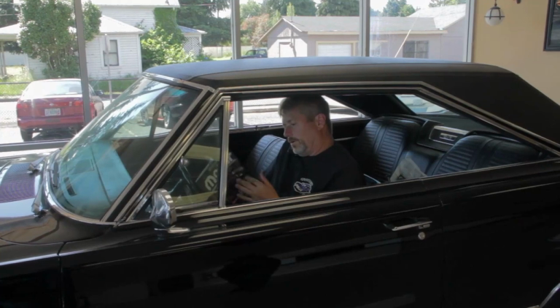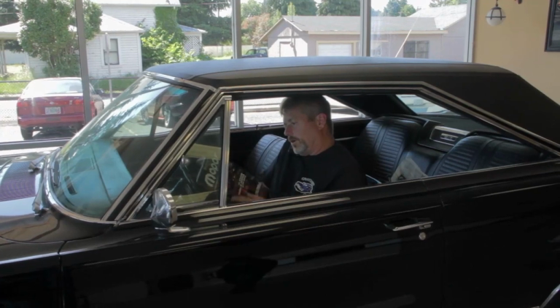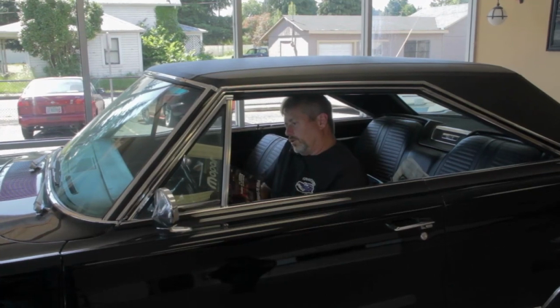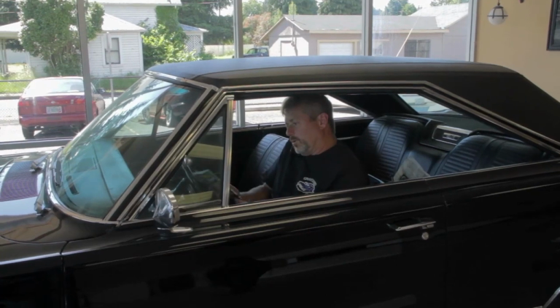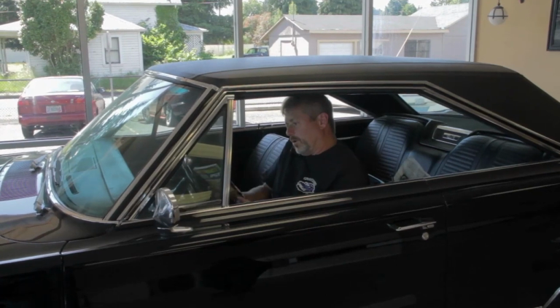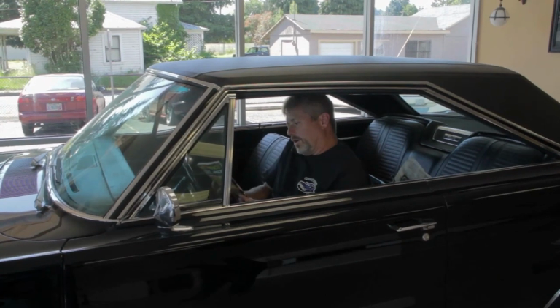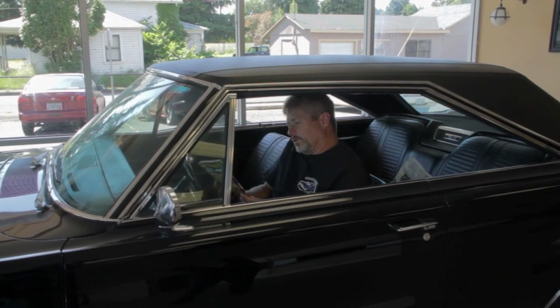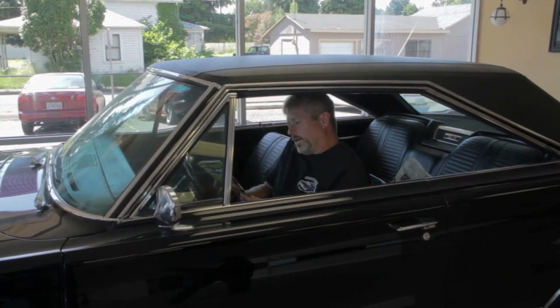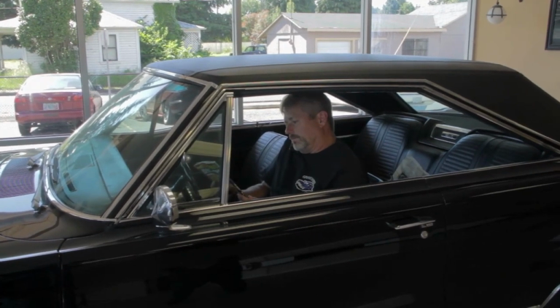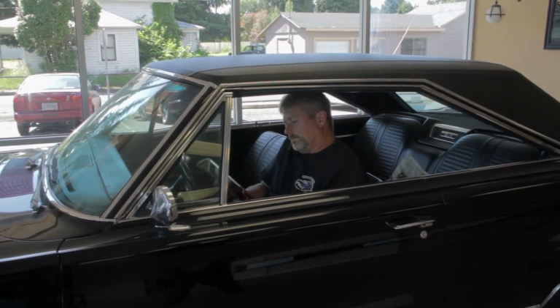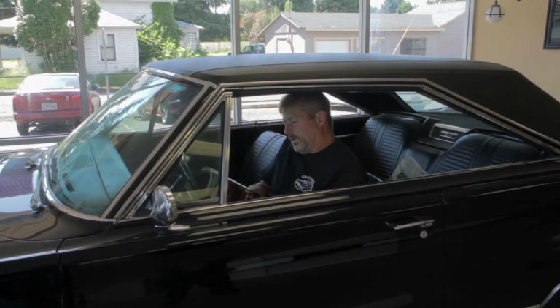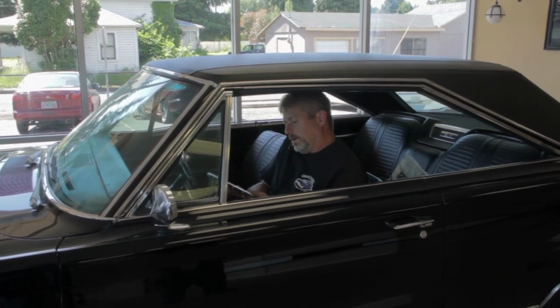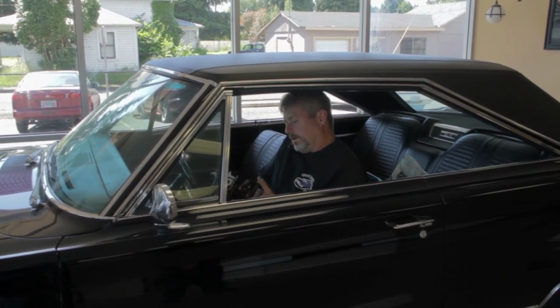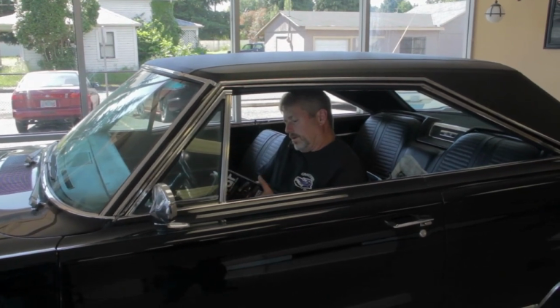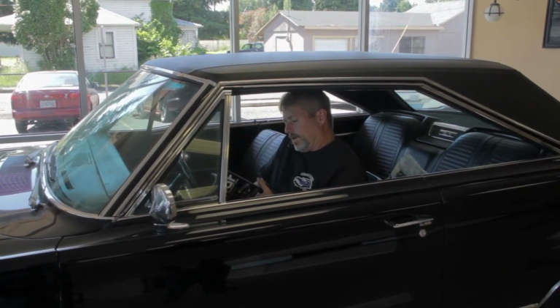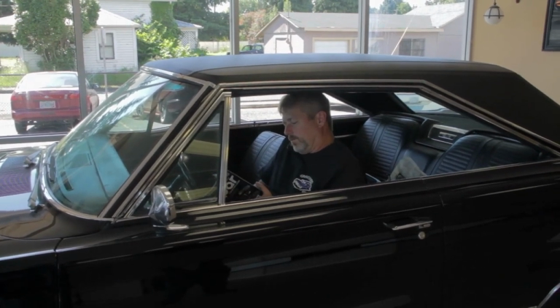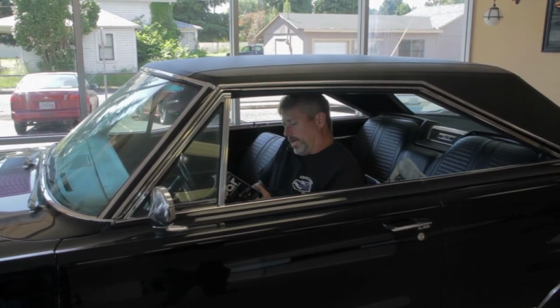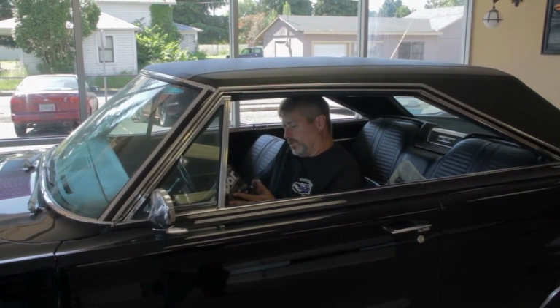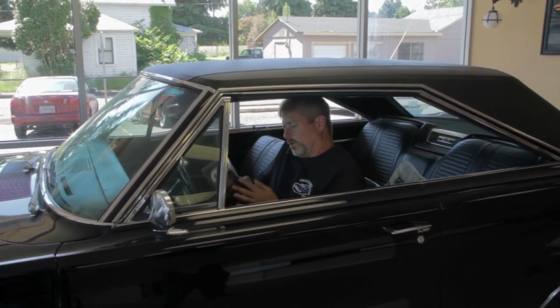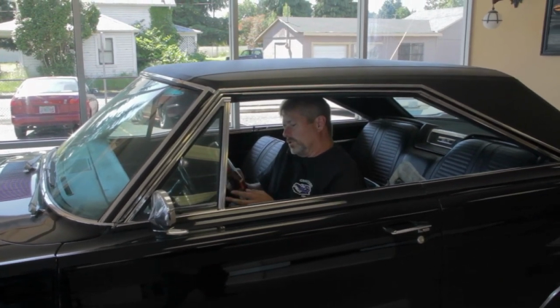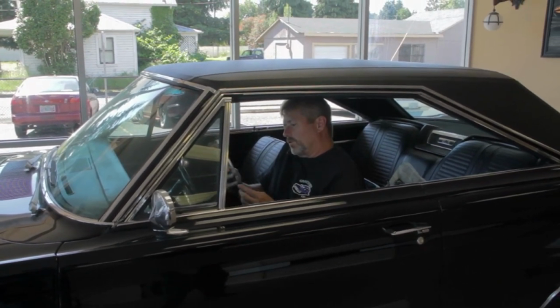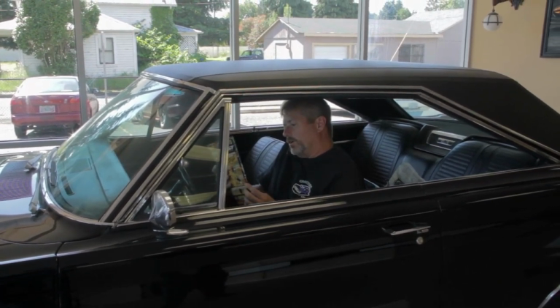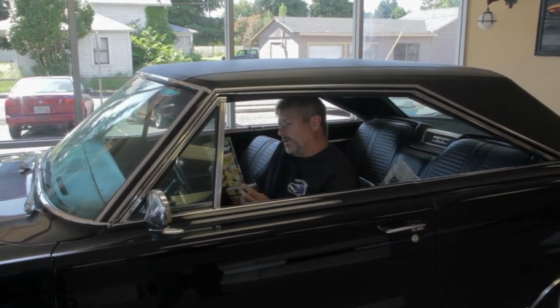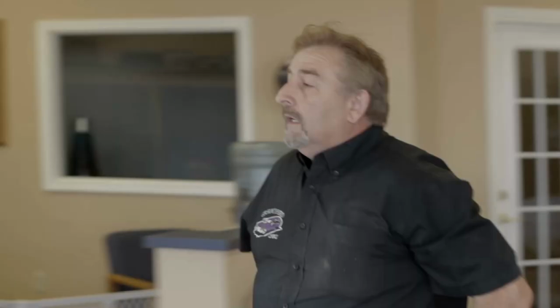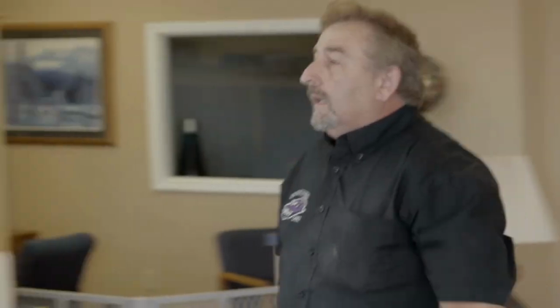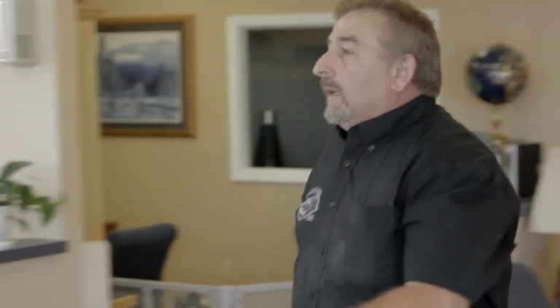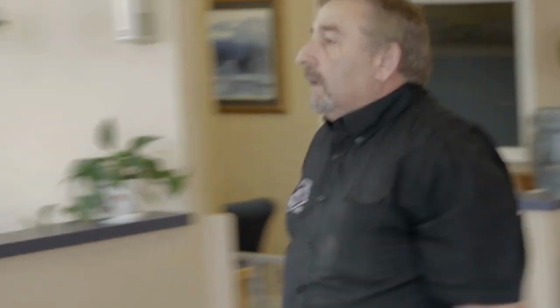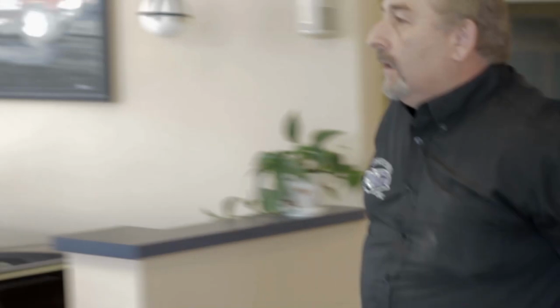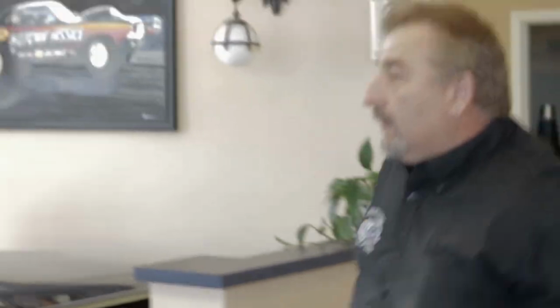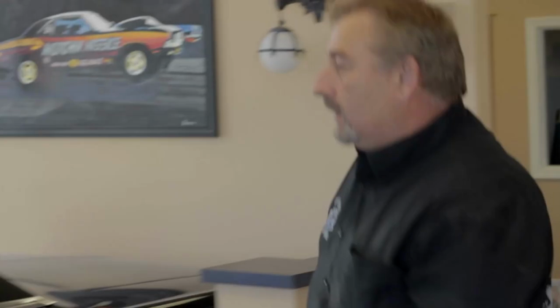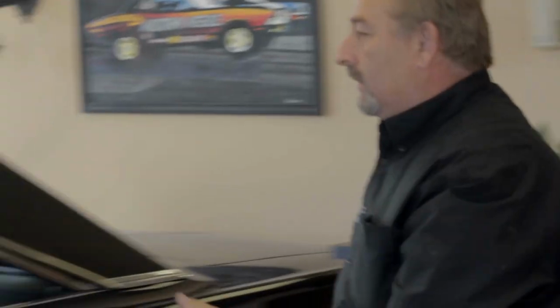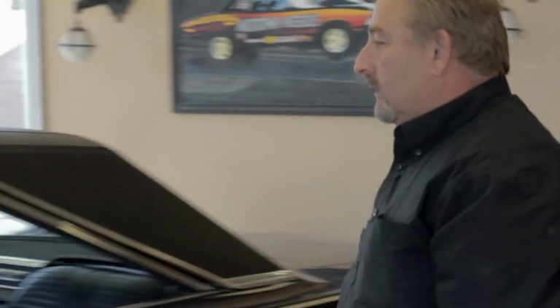We got the new Mopar collector's guide. I don't like his marks in the front. Buddy, why don't you buy a real car?